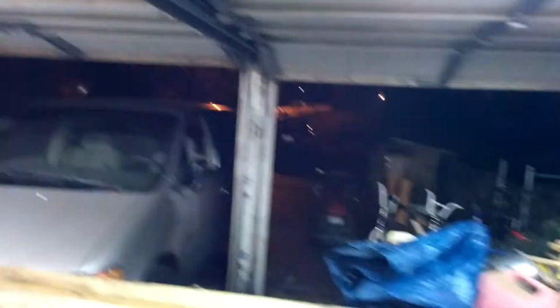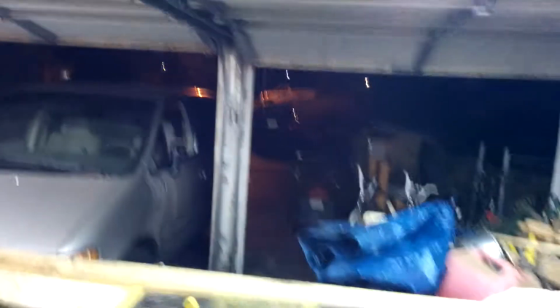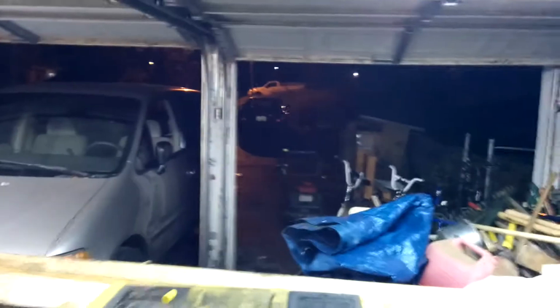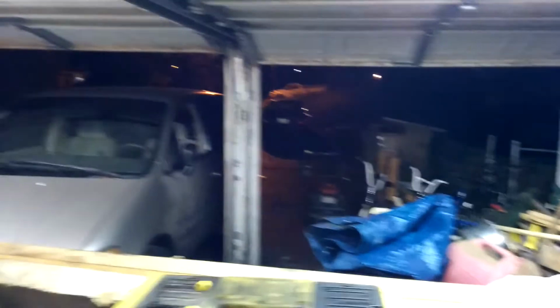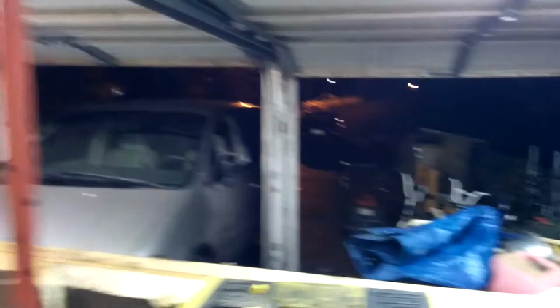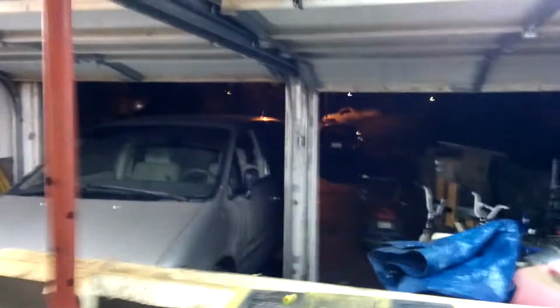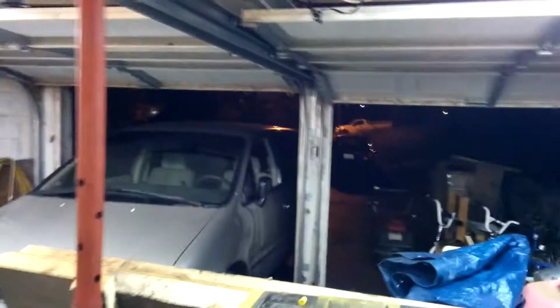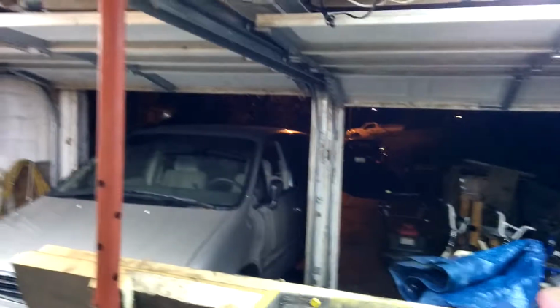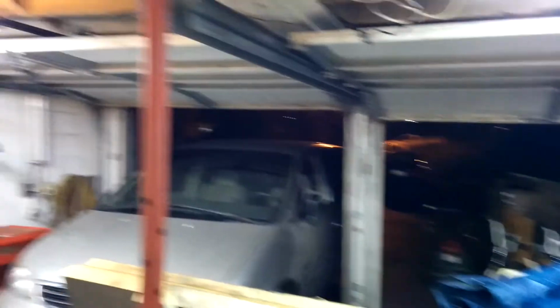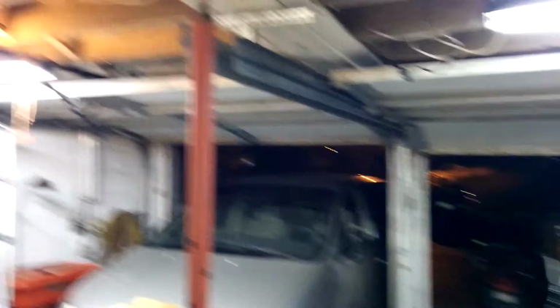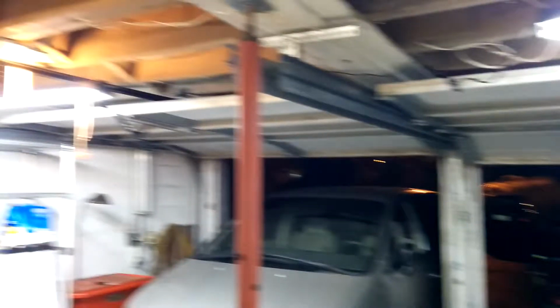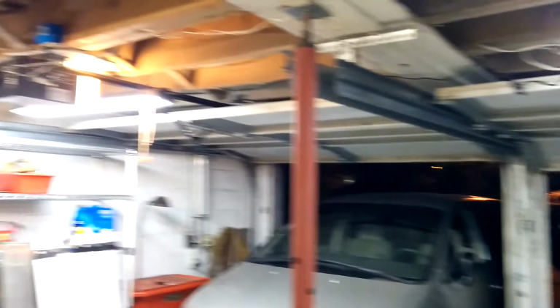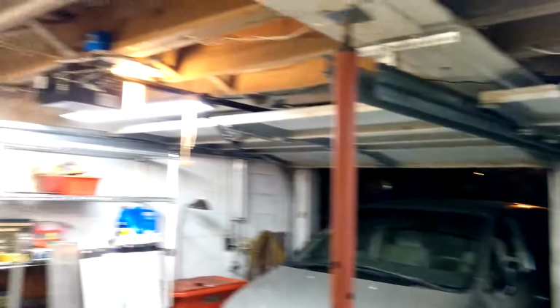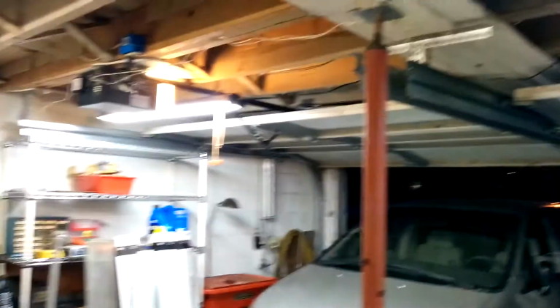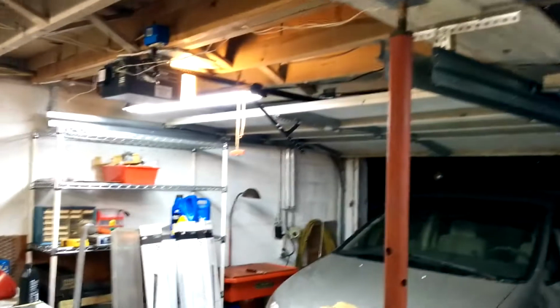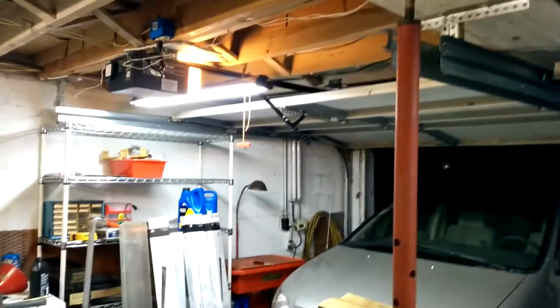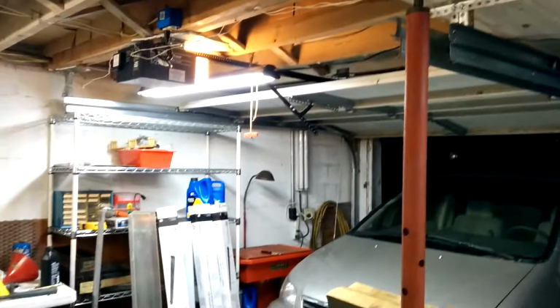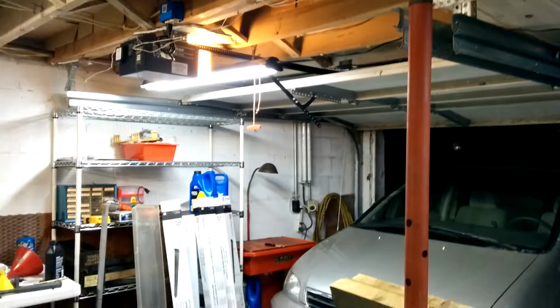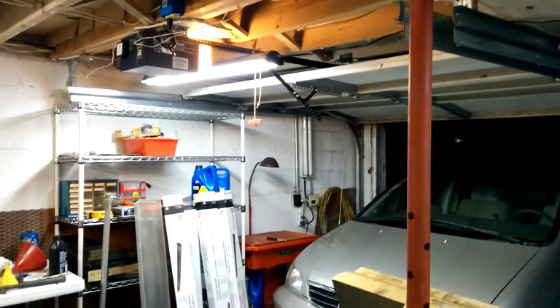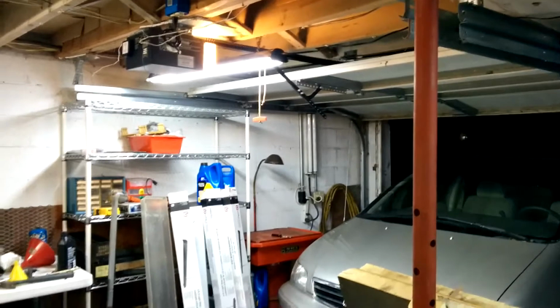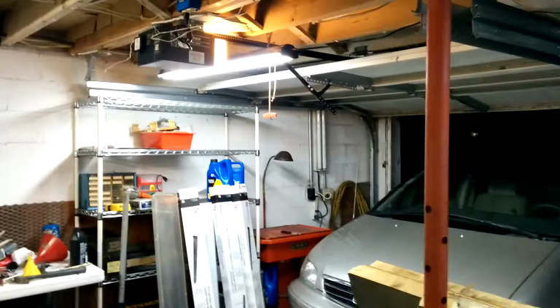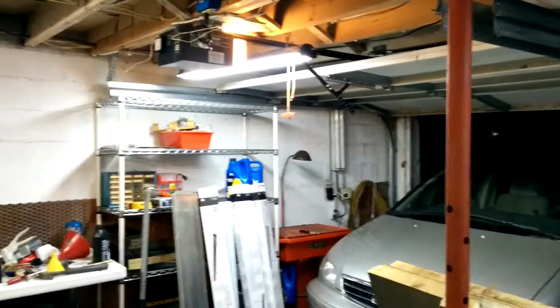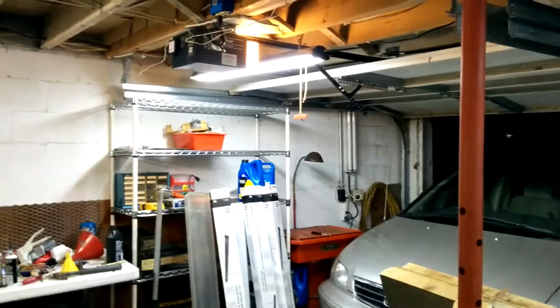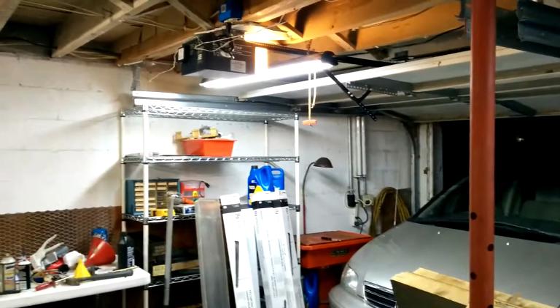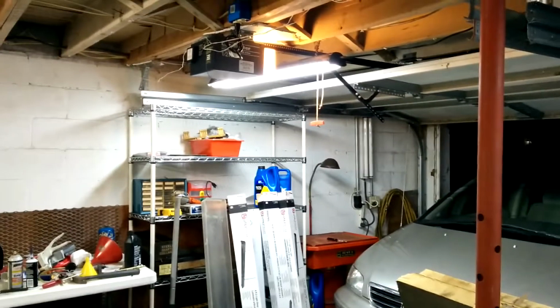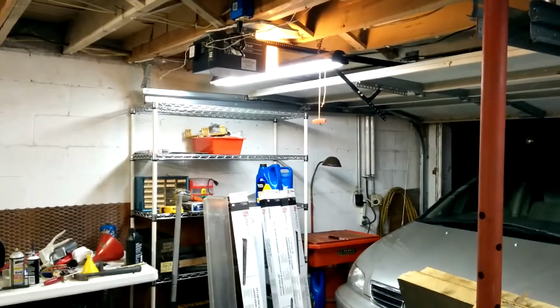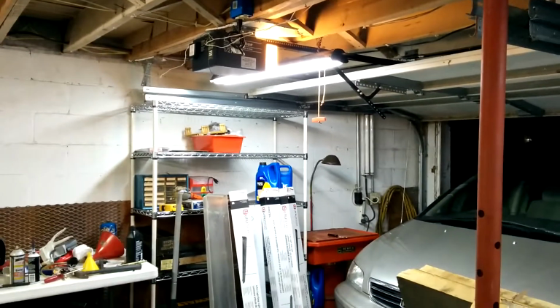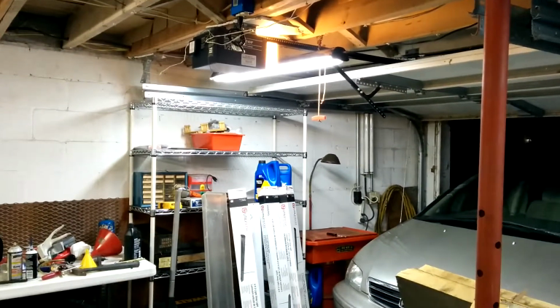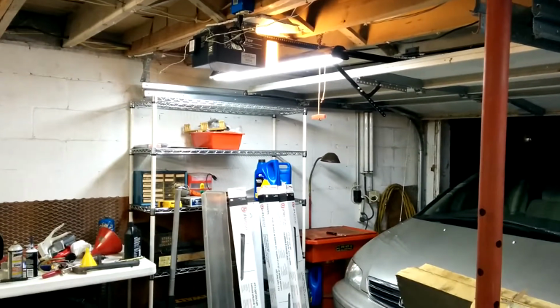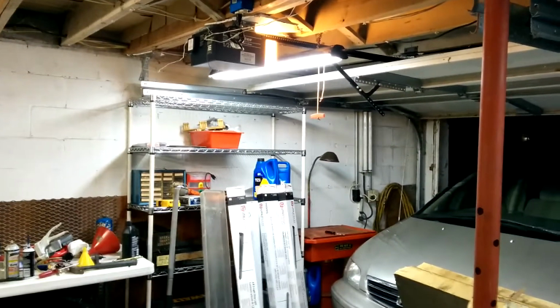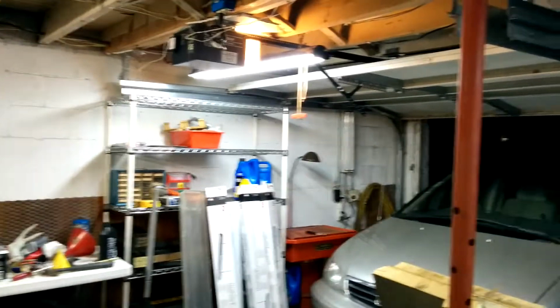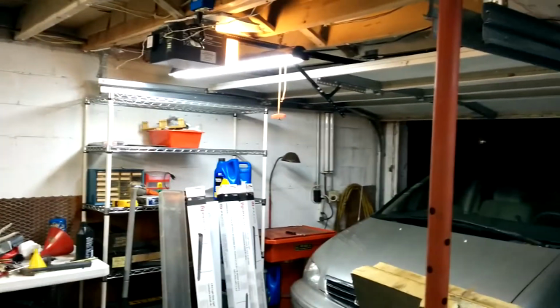Anyway, just wanted to show off my new lighting in the shop. I keep working on it a little bit at a time.